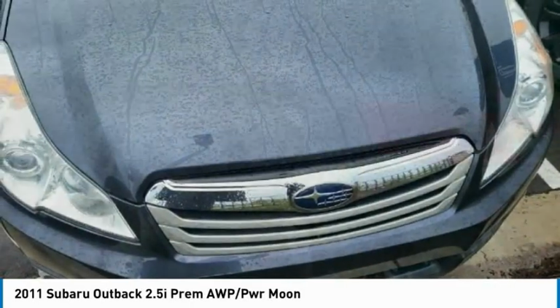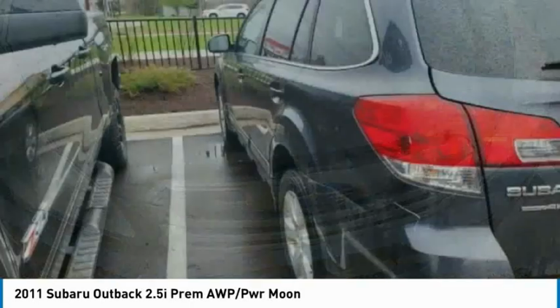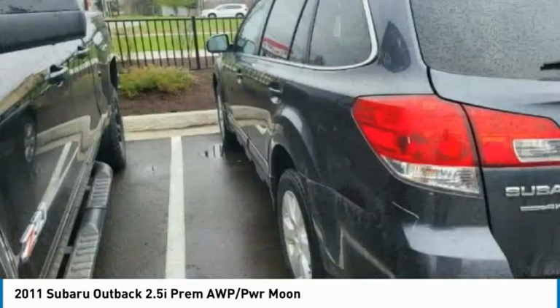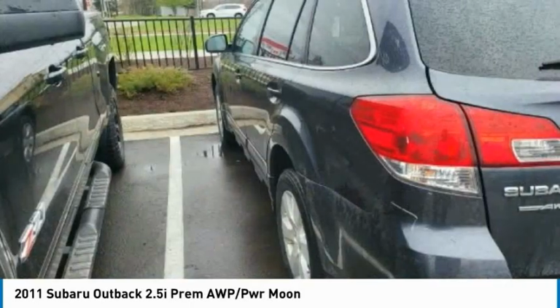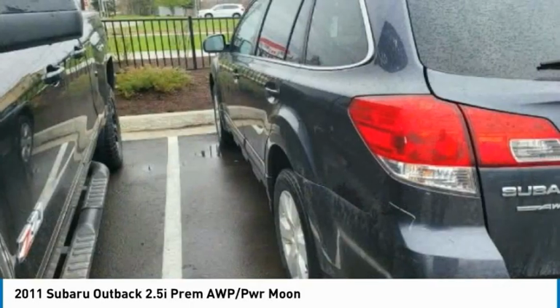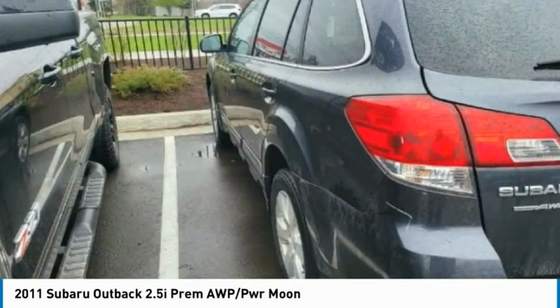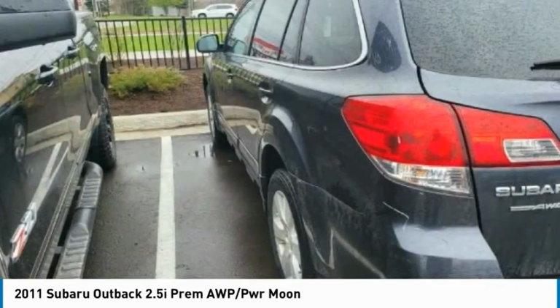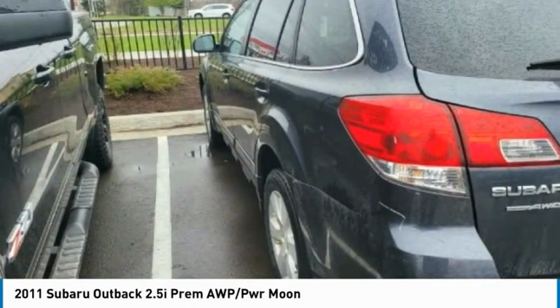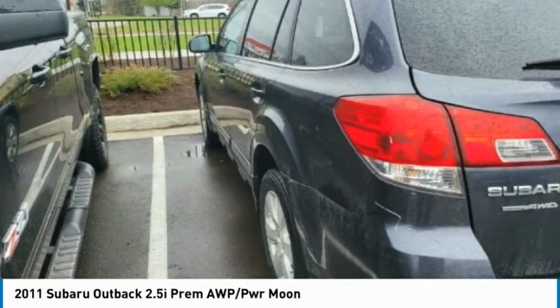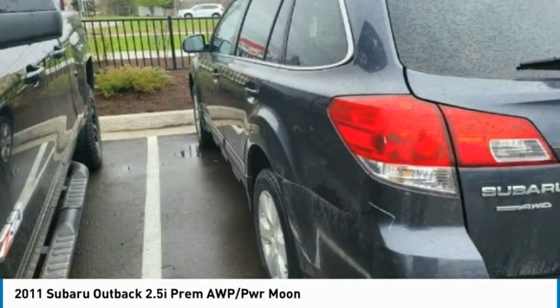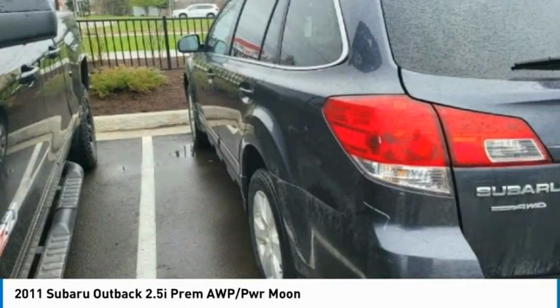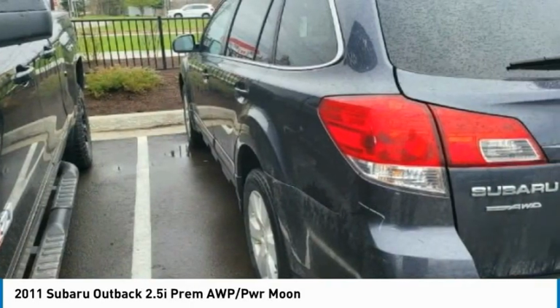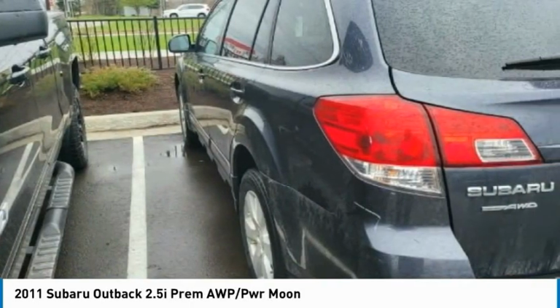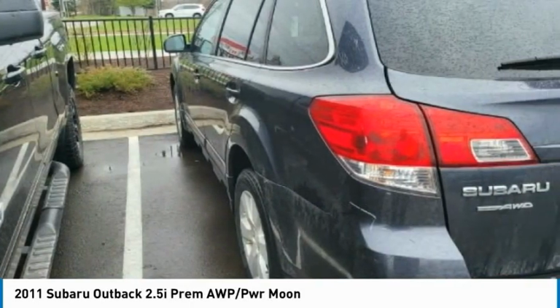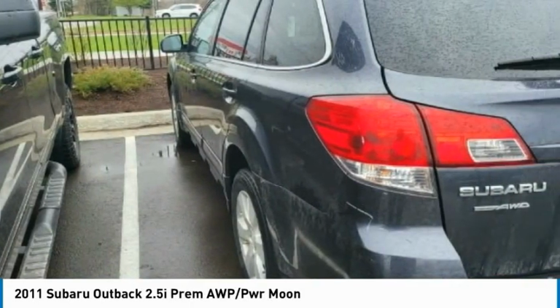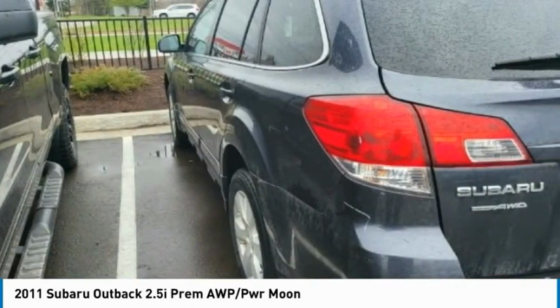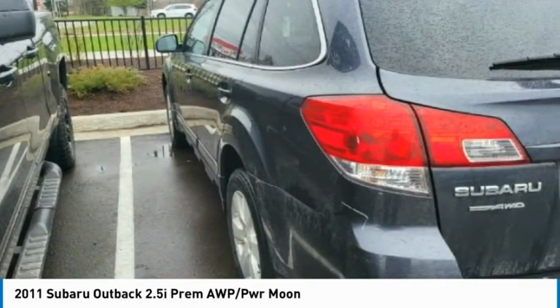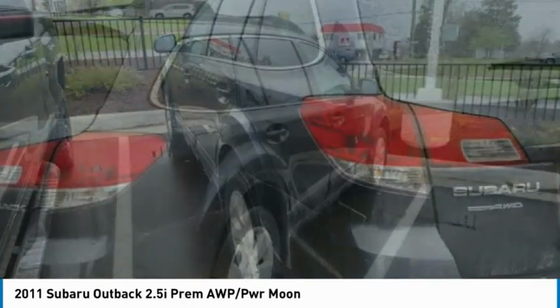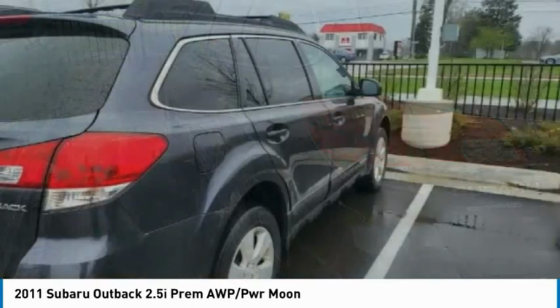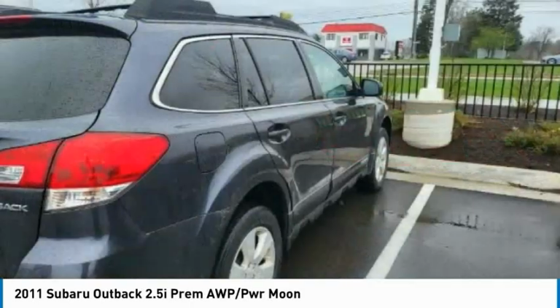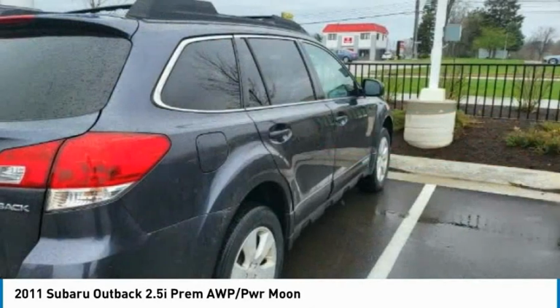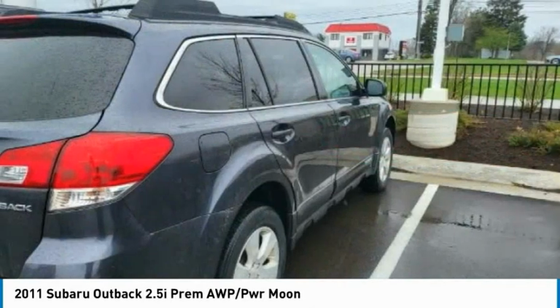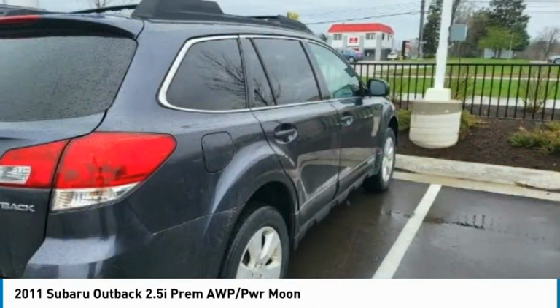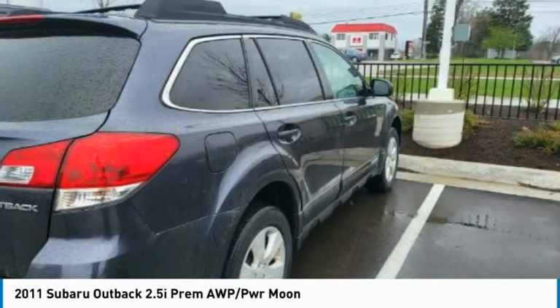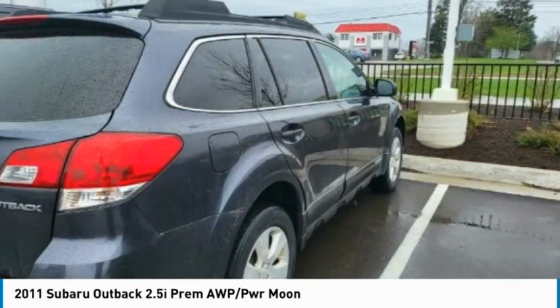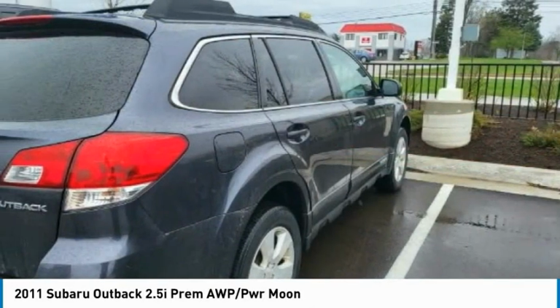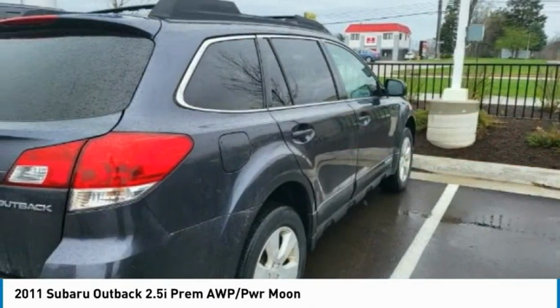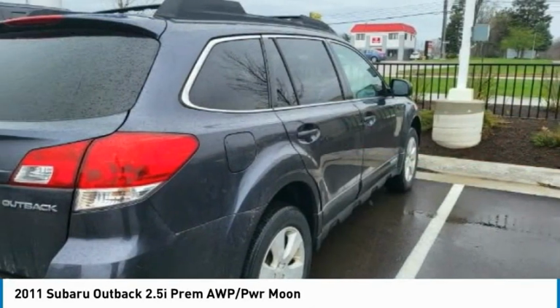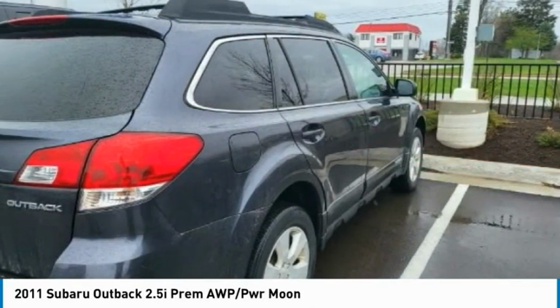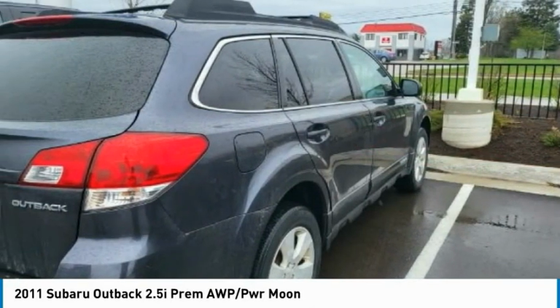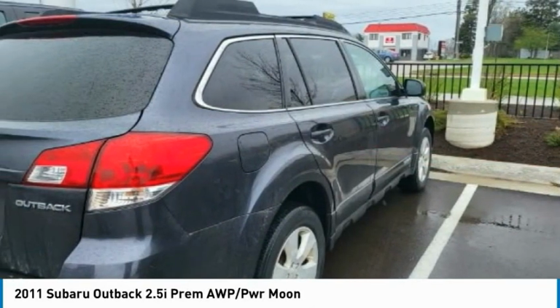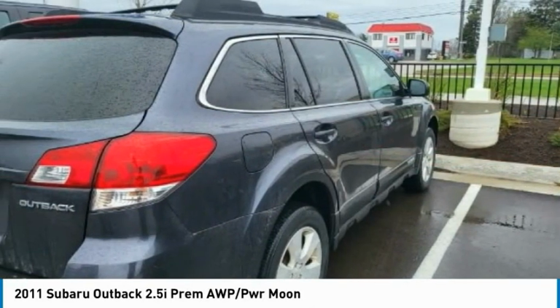Tires: front all-season, rear all-season. Come see the car for yourself.